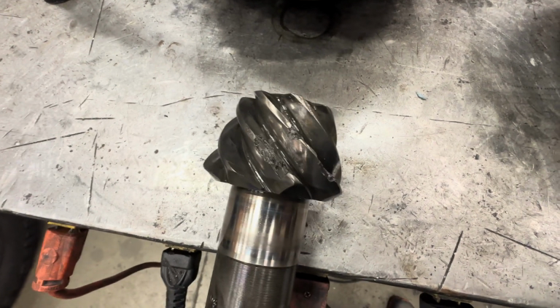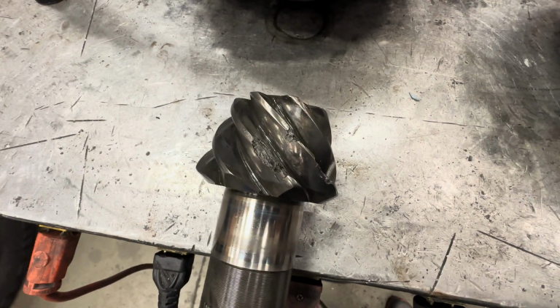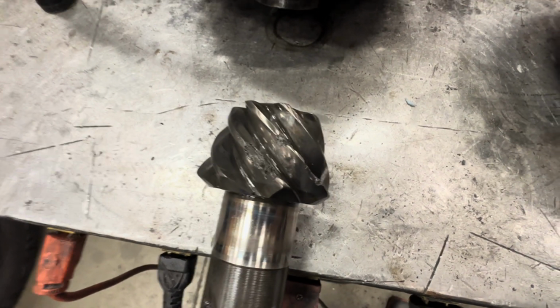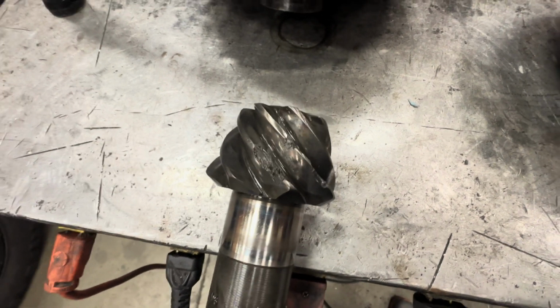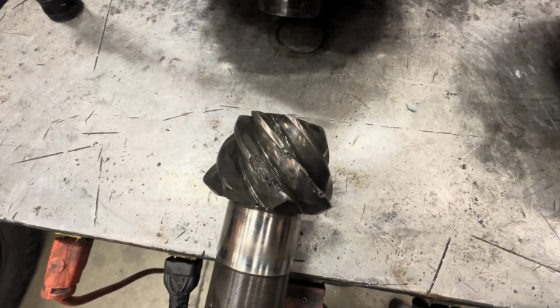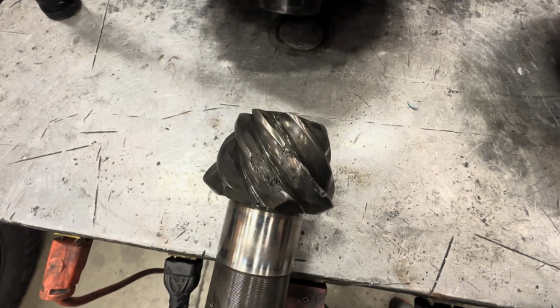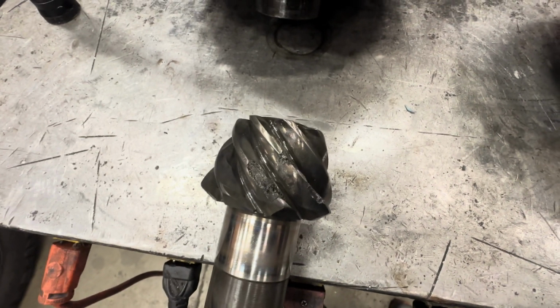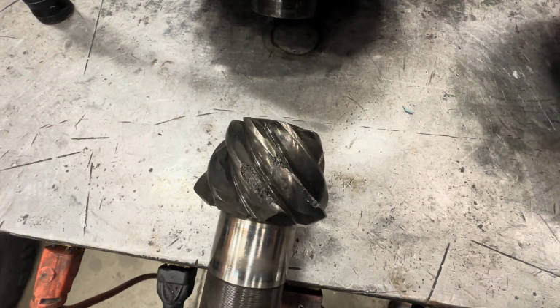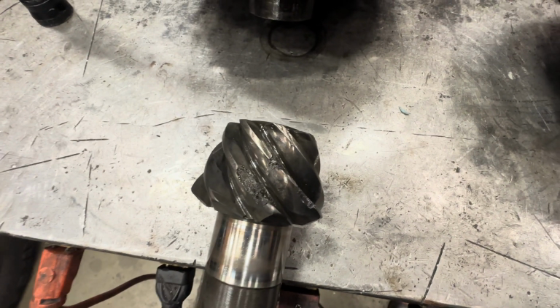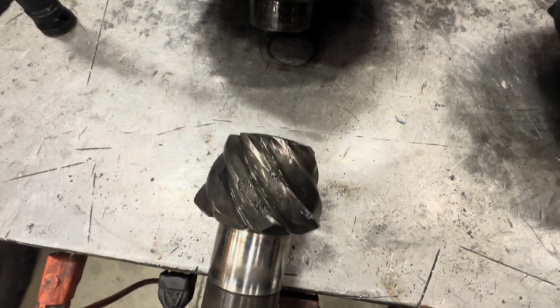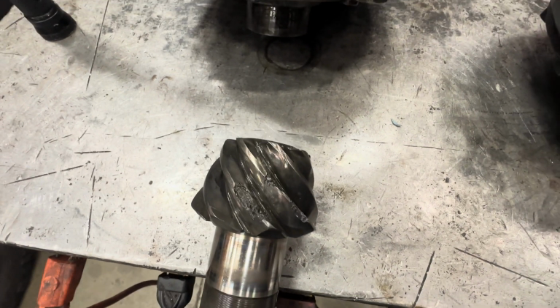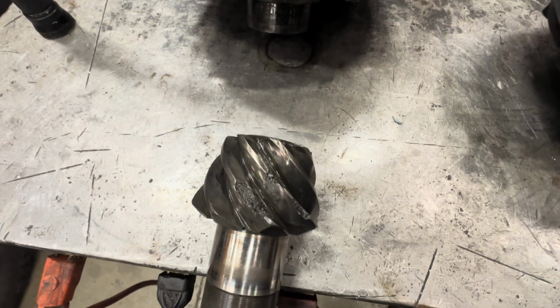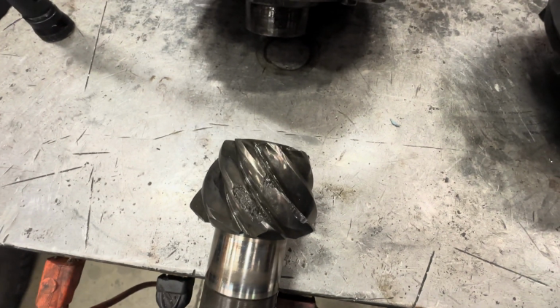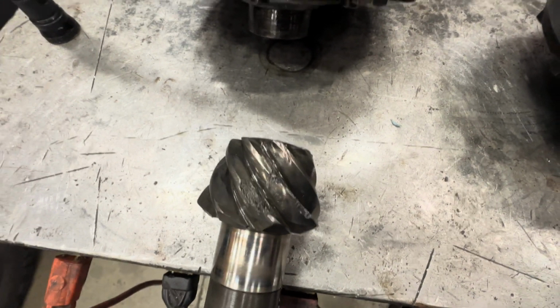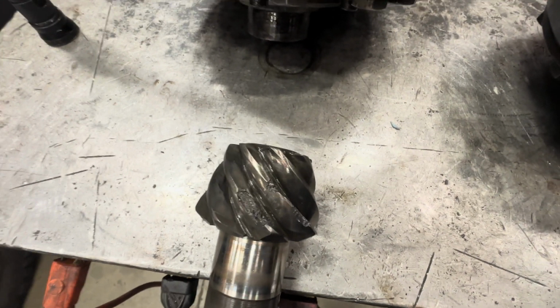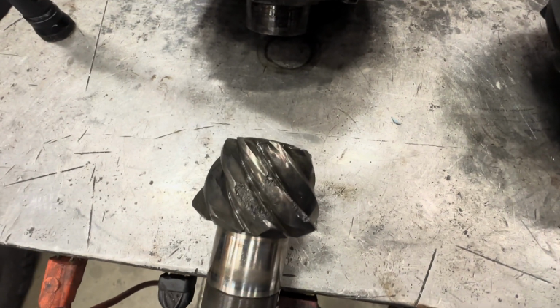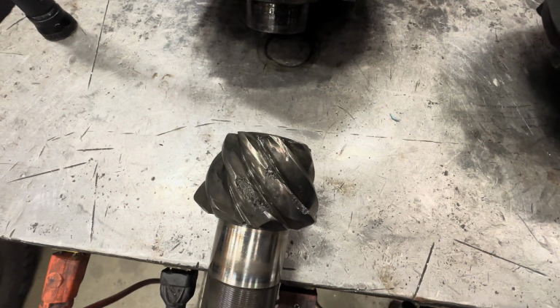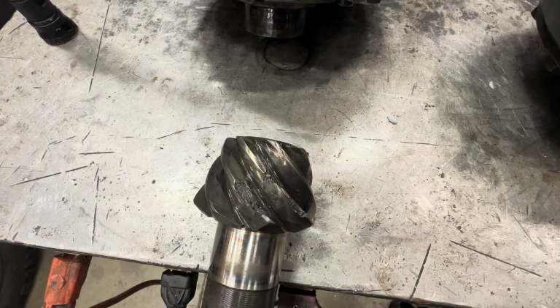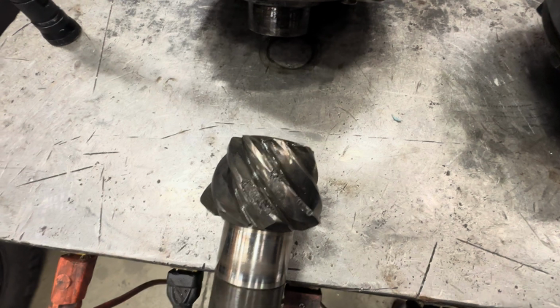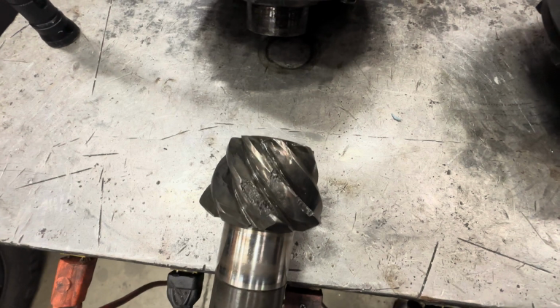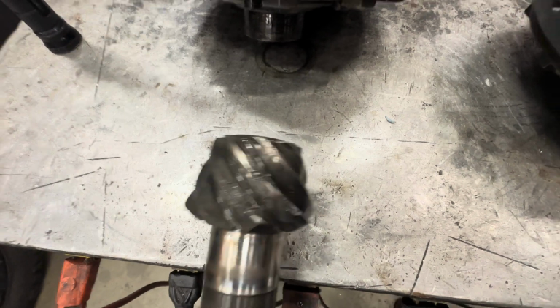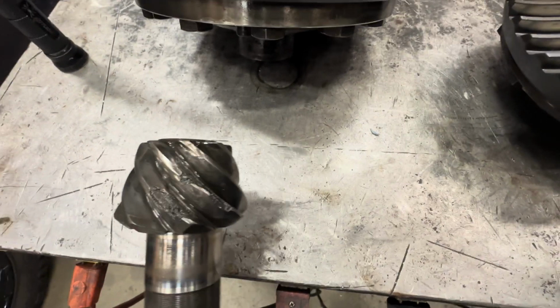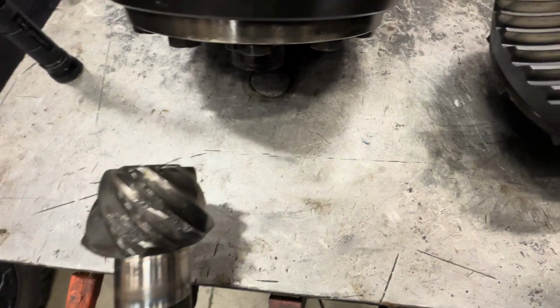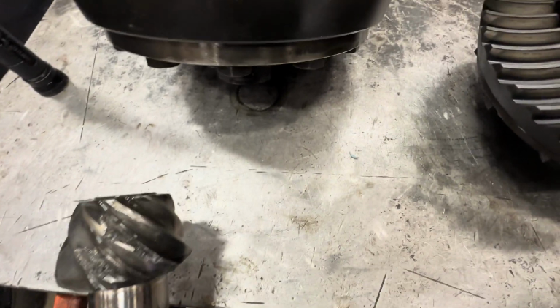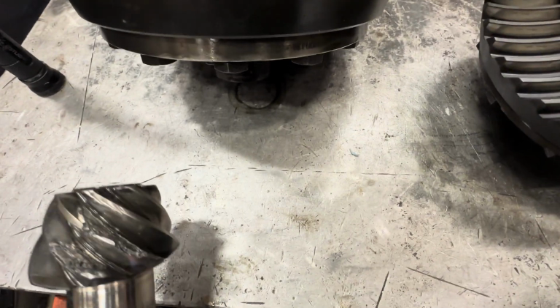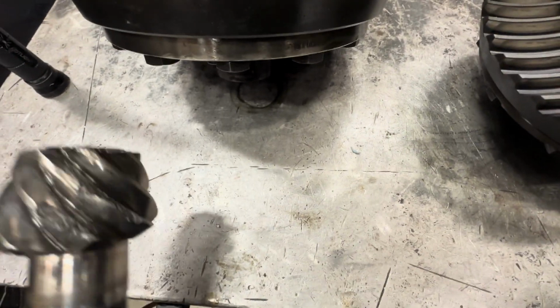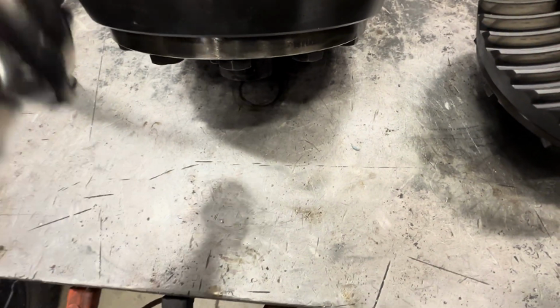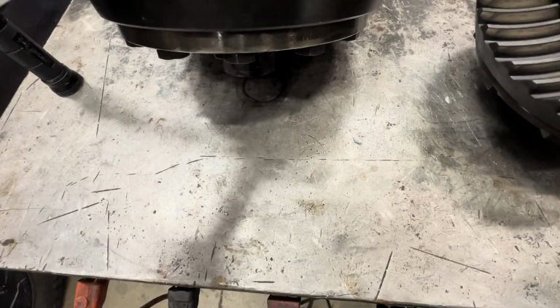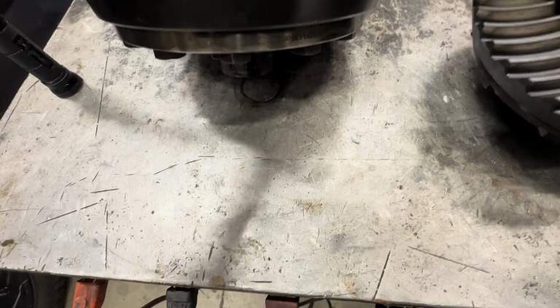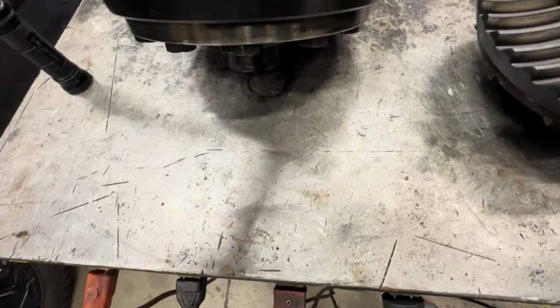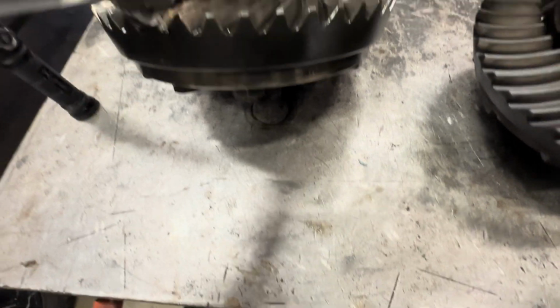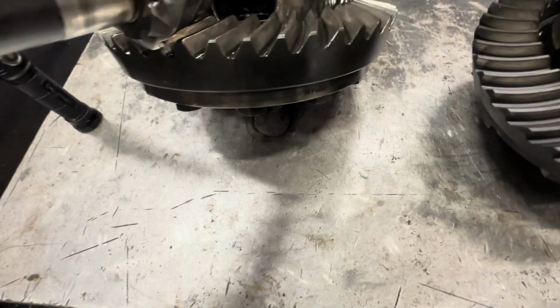This is a shock load scenario. The wheel's probably bound or hopped, and when you only have like one tooth in there, one tooth is taking the load.